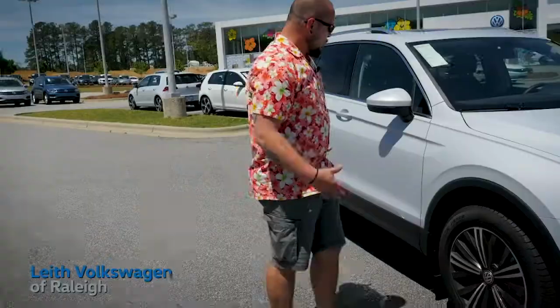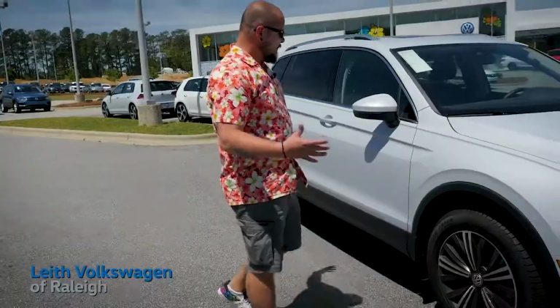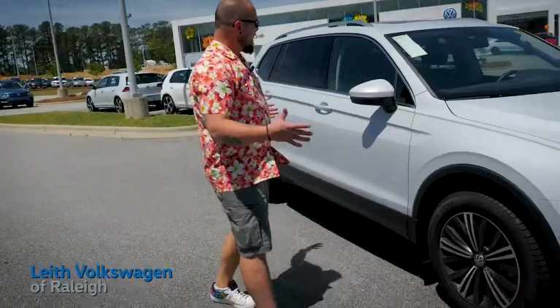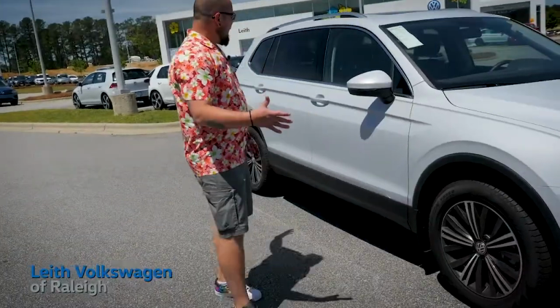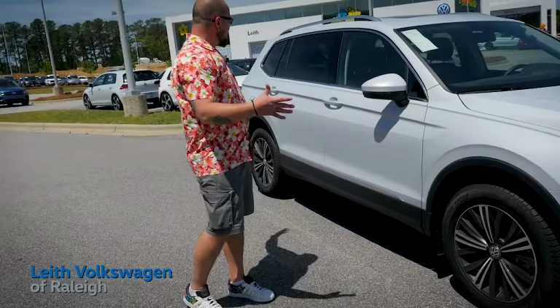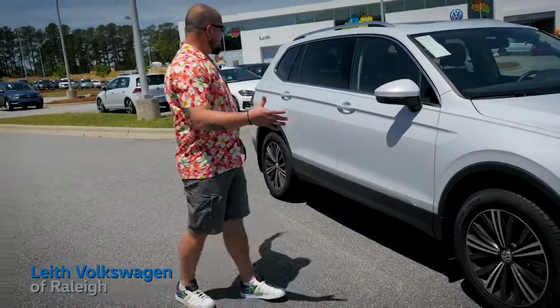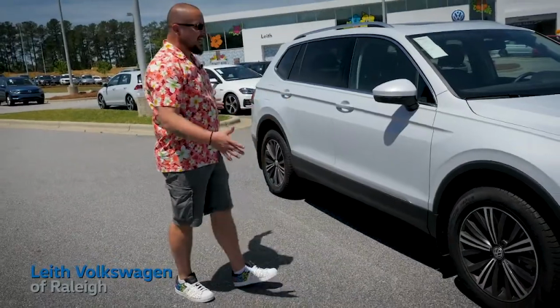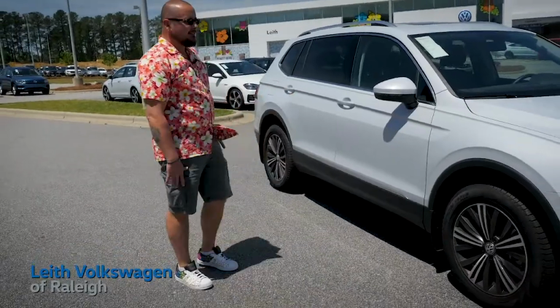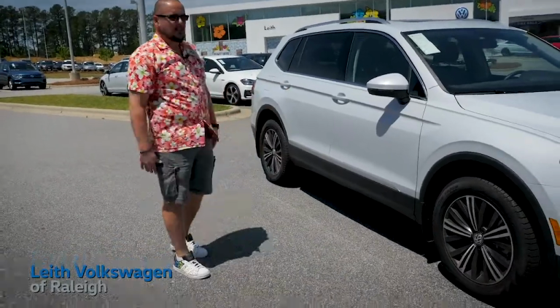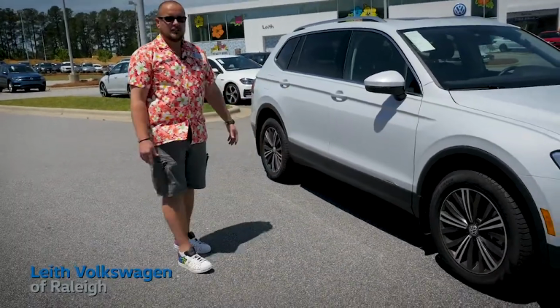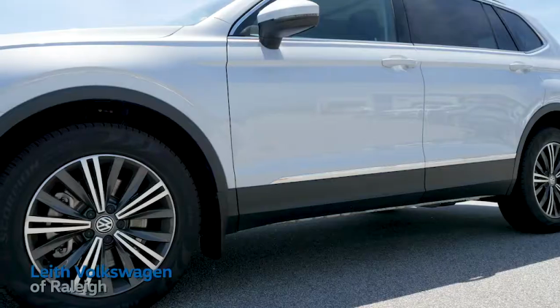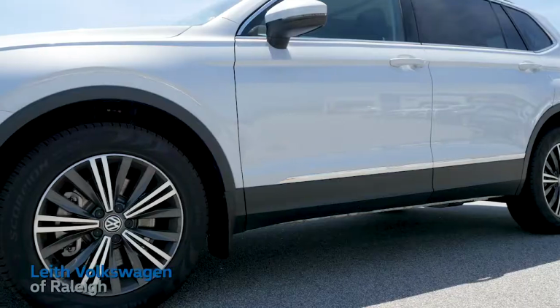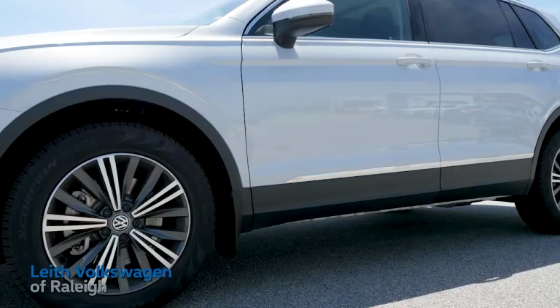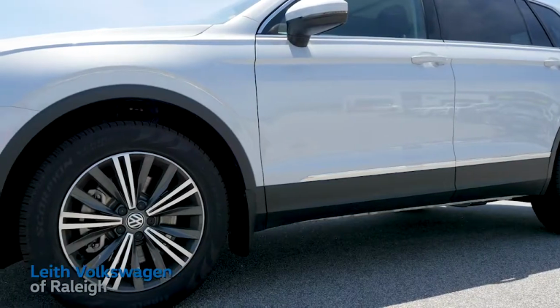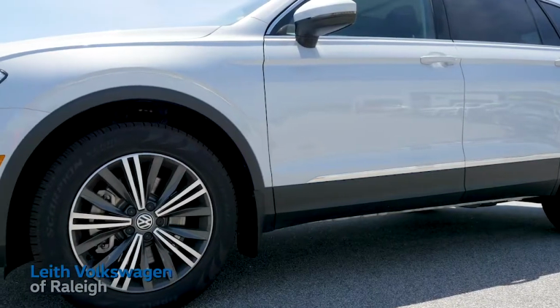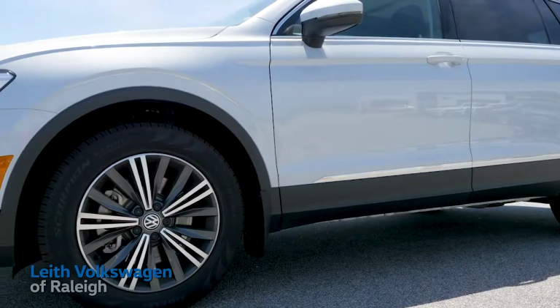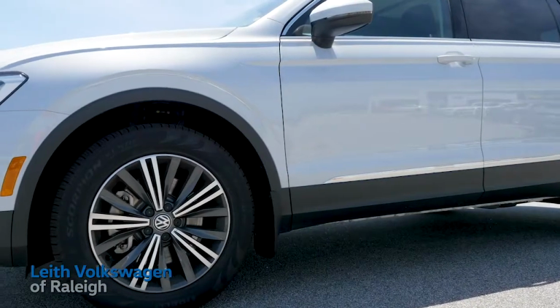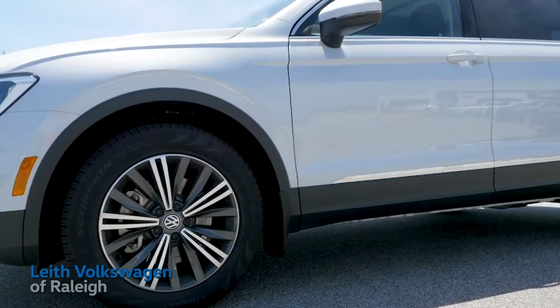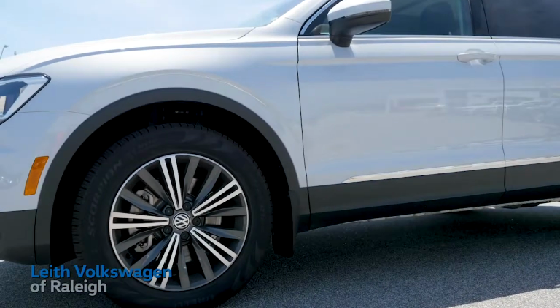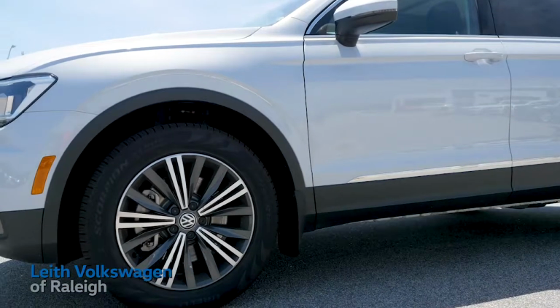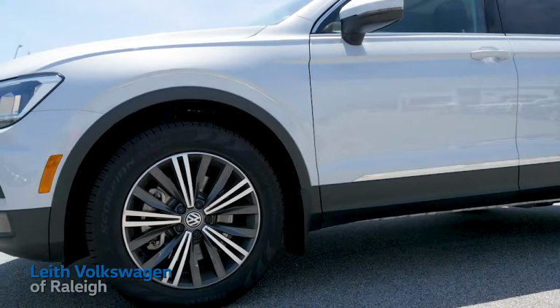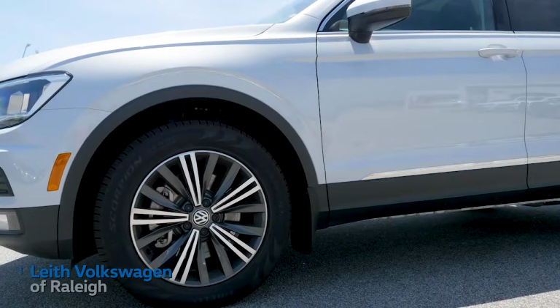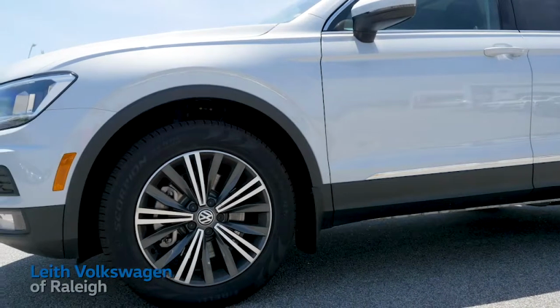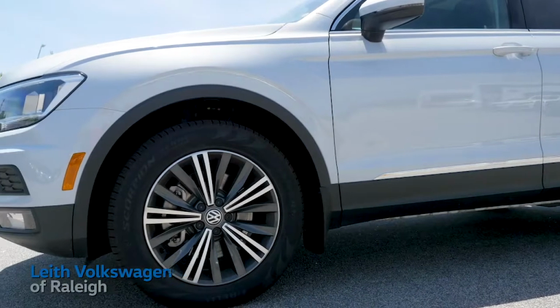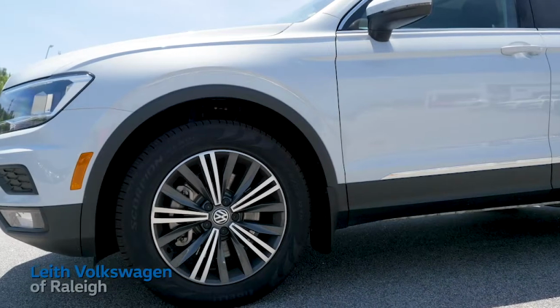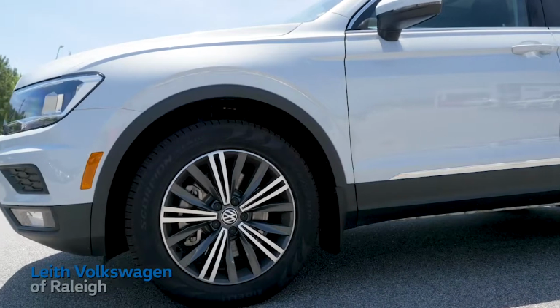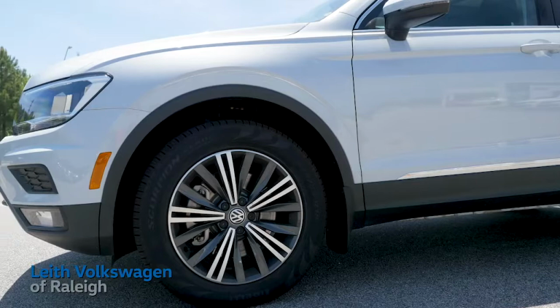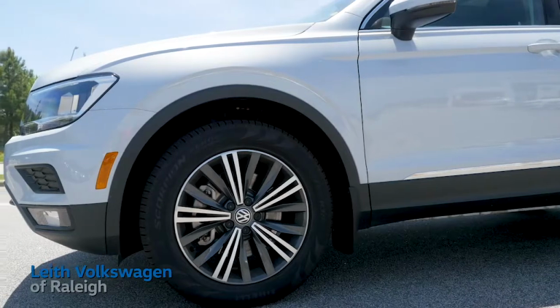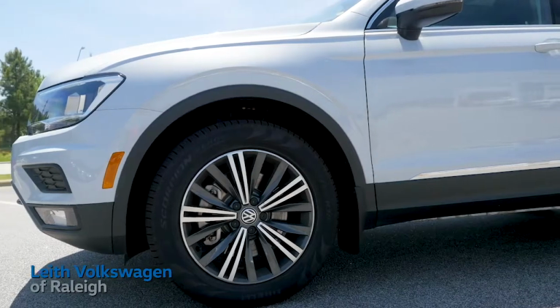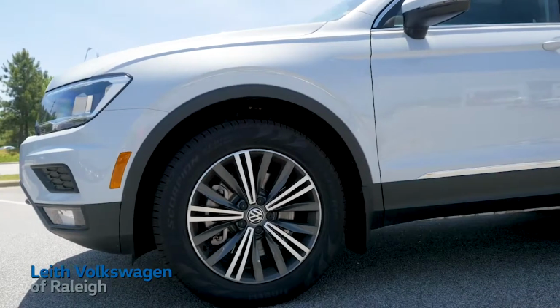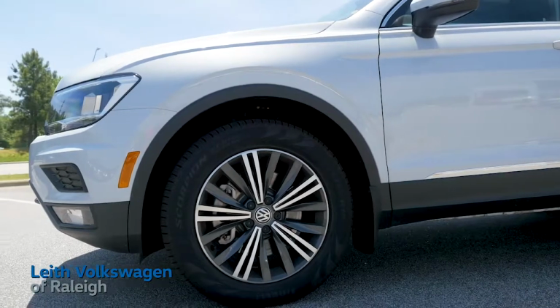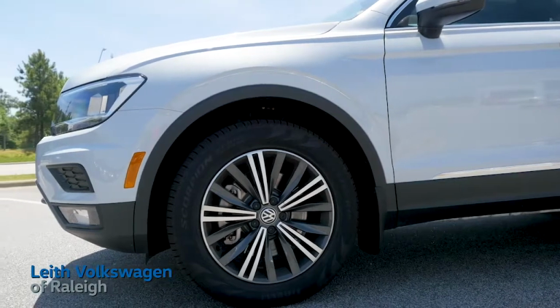We've added about ten and a half inches to the previous year's model, and it's sitting on 18-inch alloy rims.